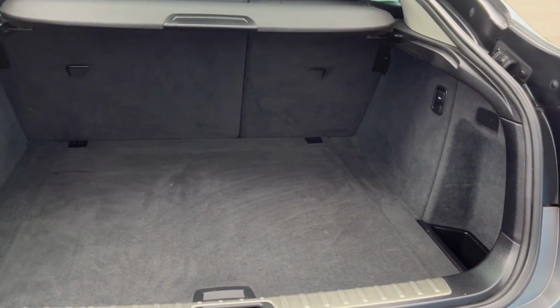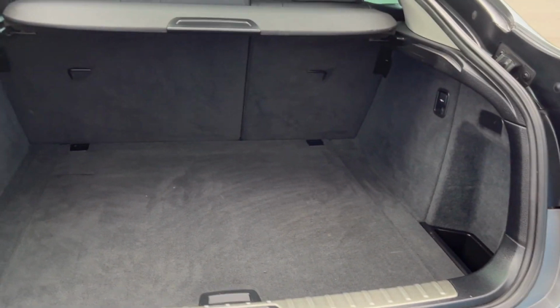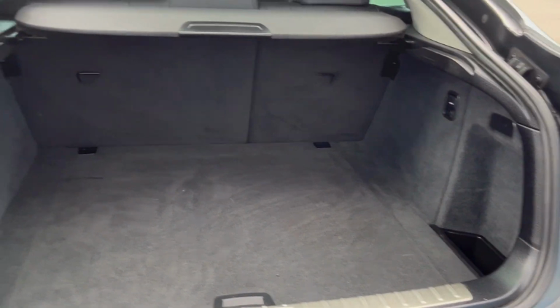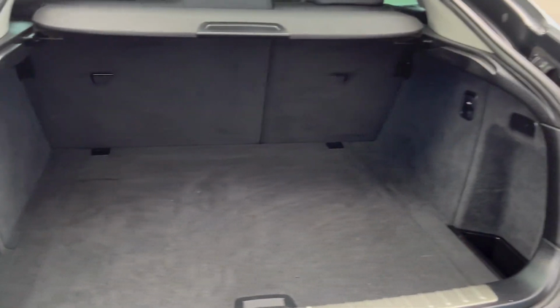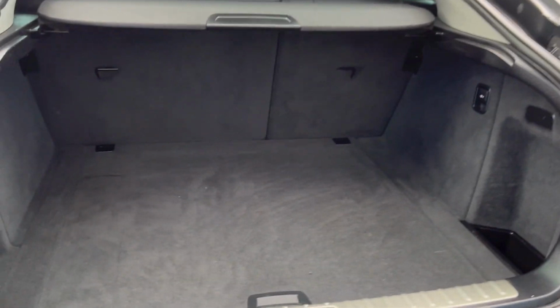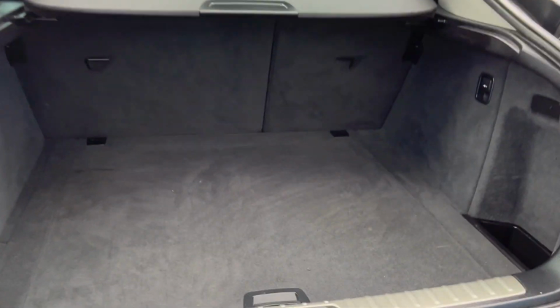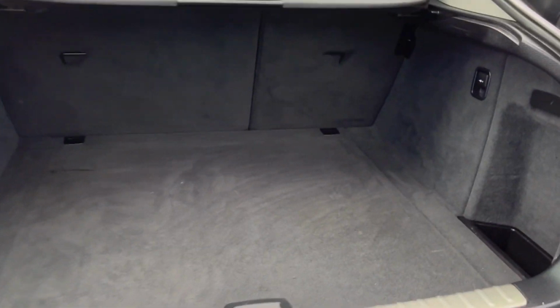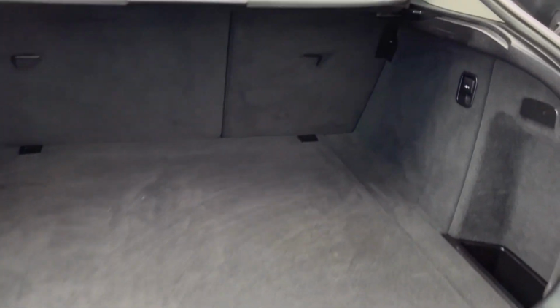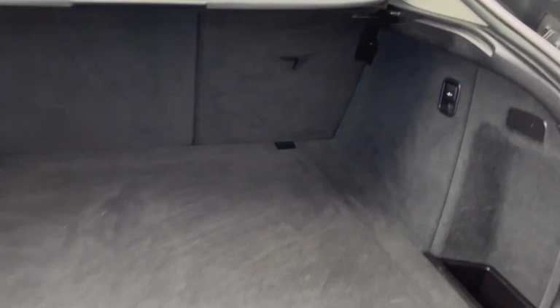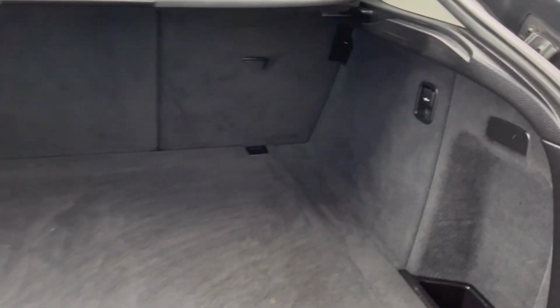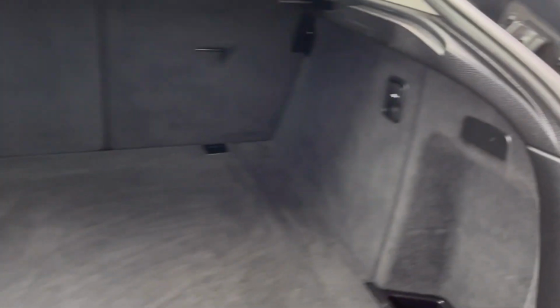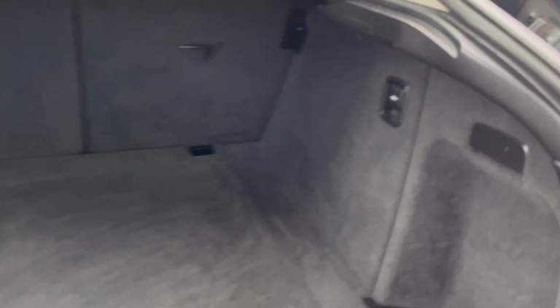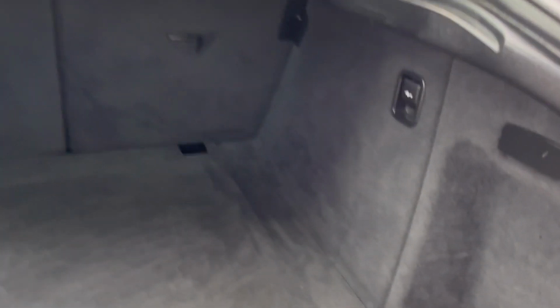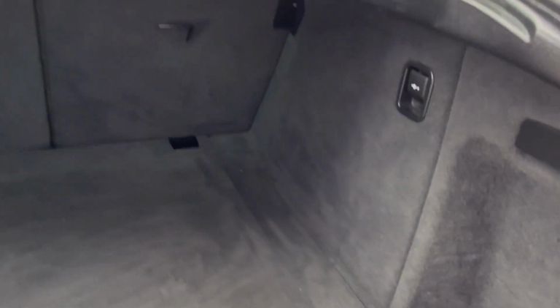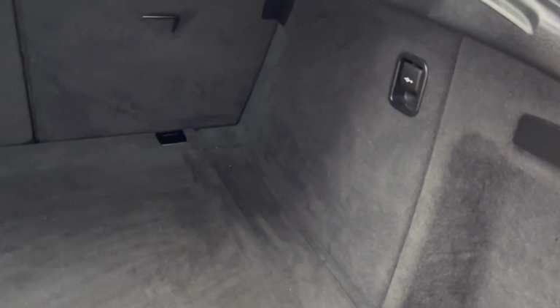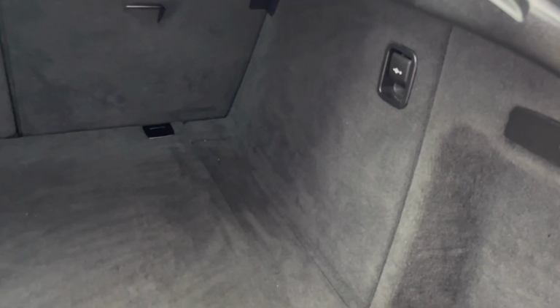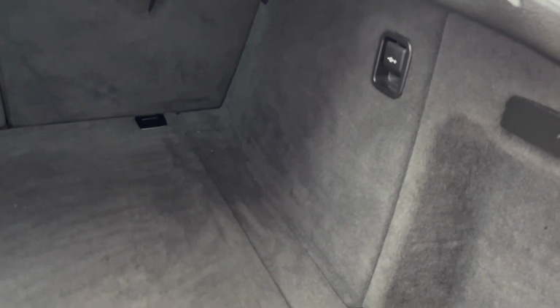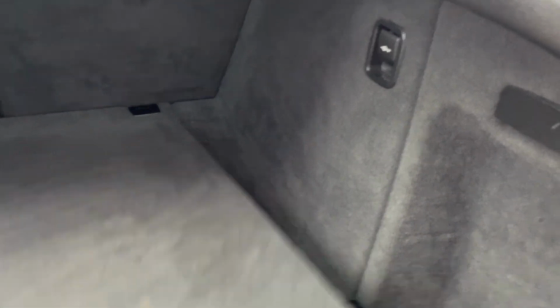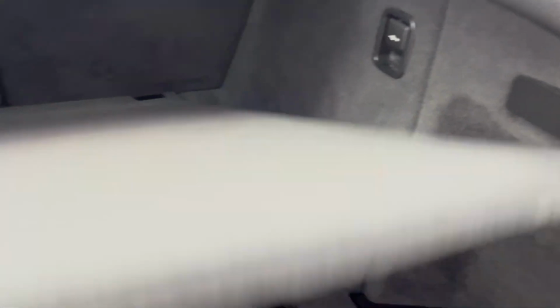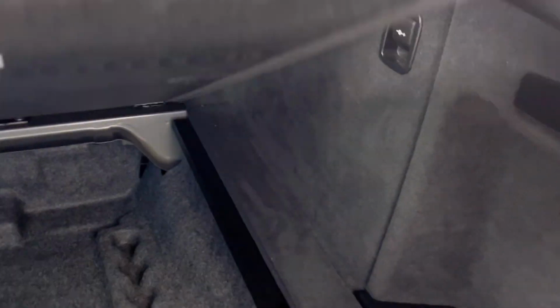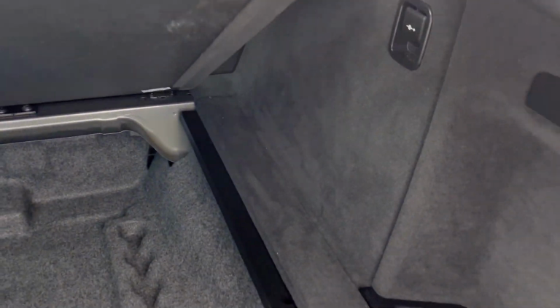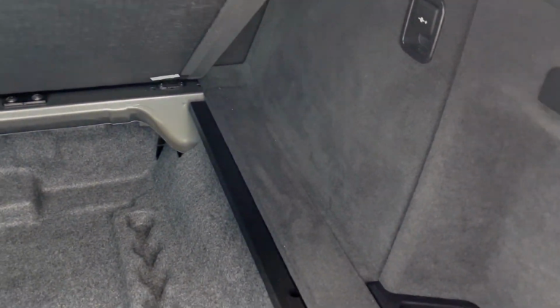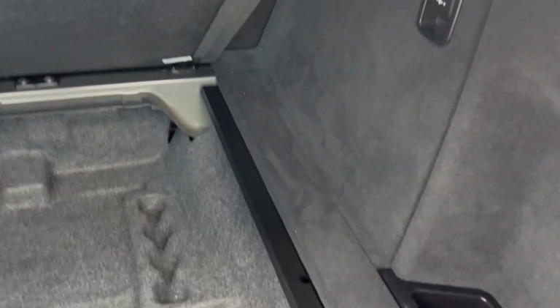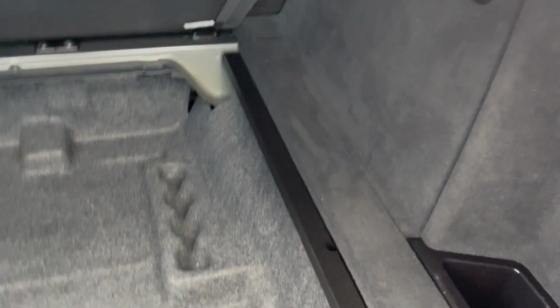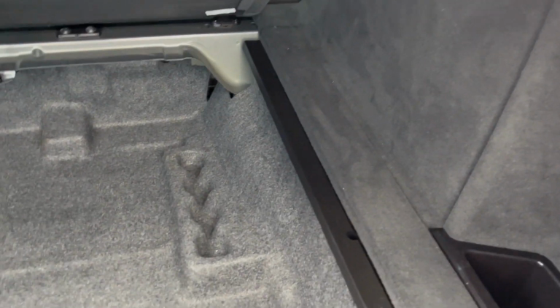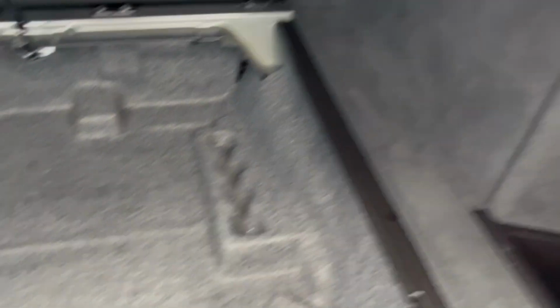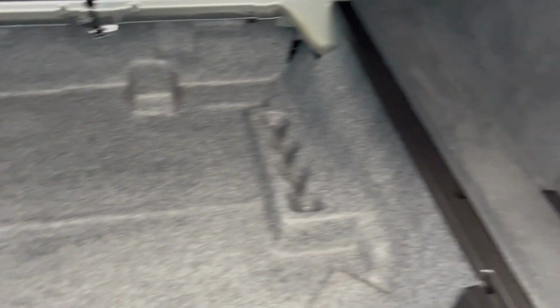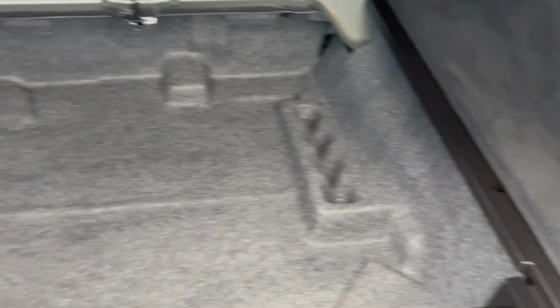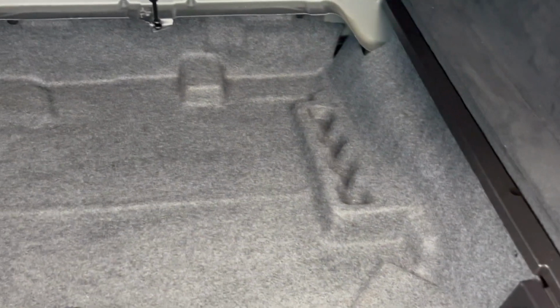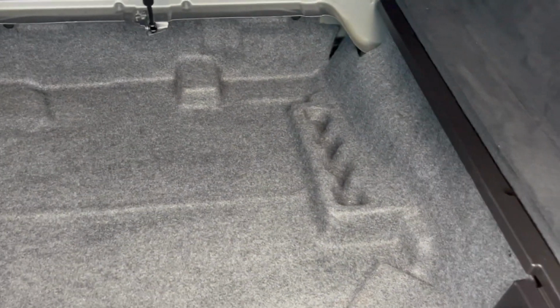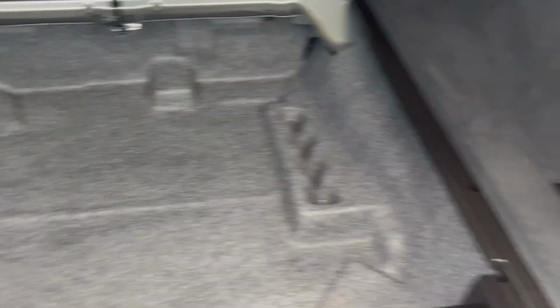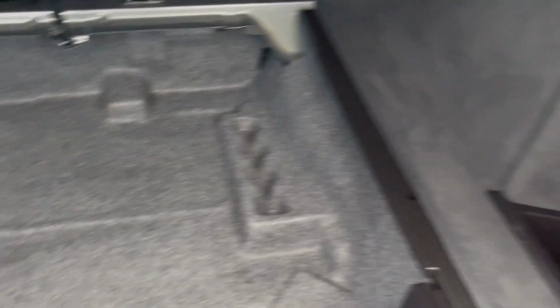The boot area is in beautiful condition as you can see — stunning.